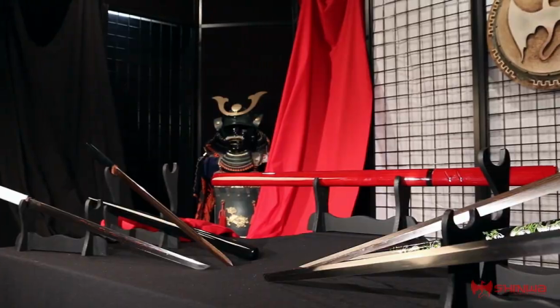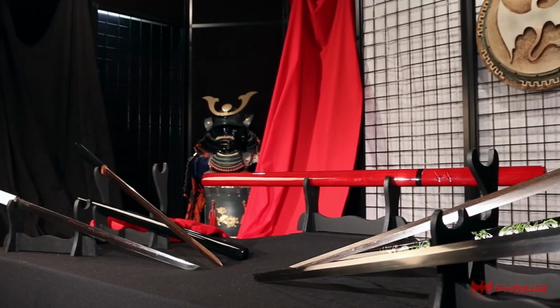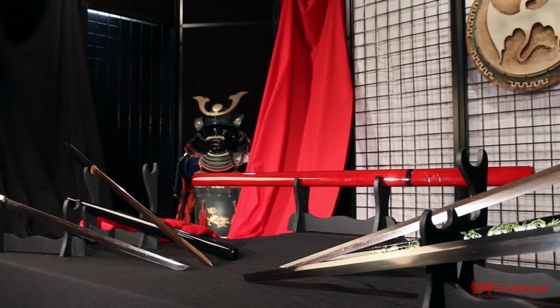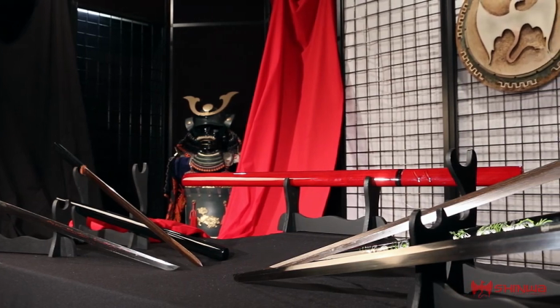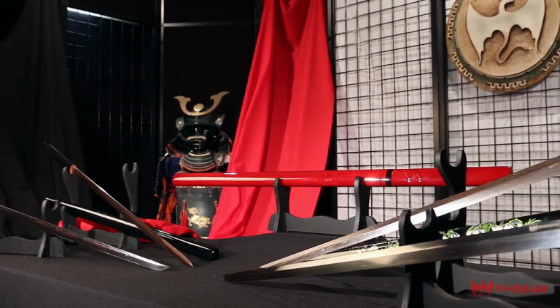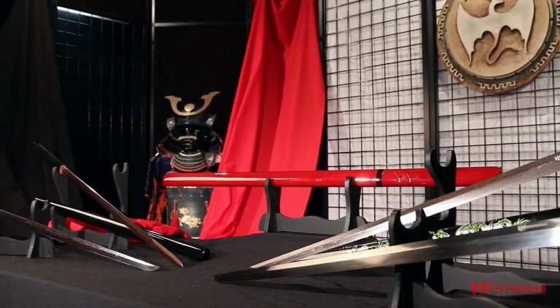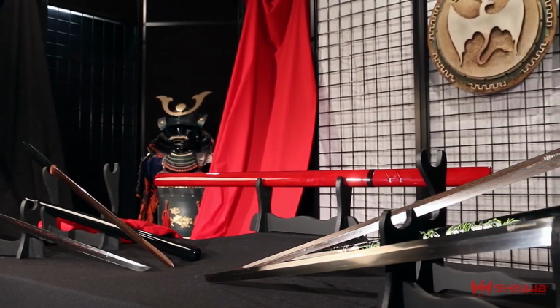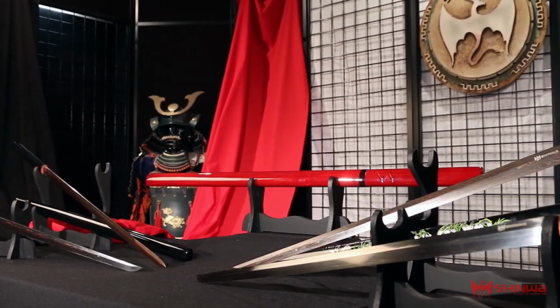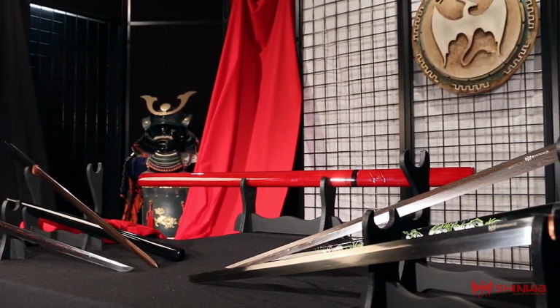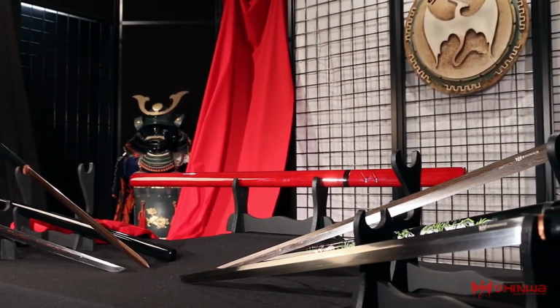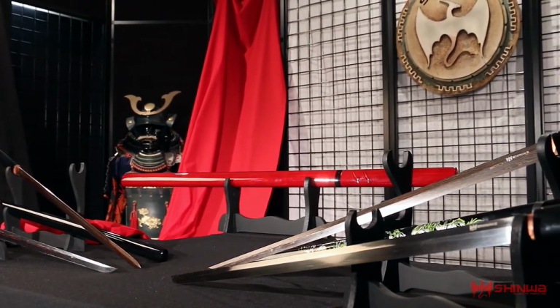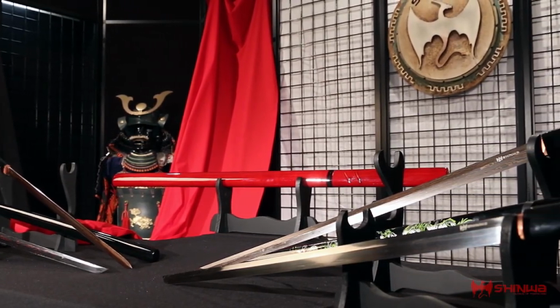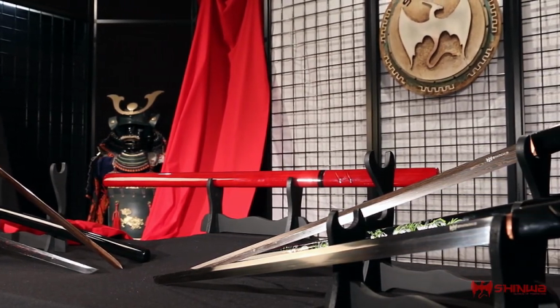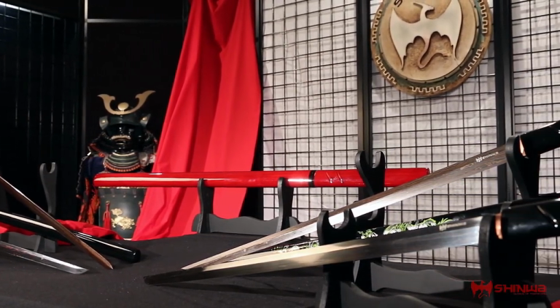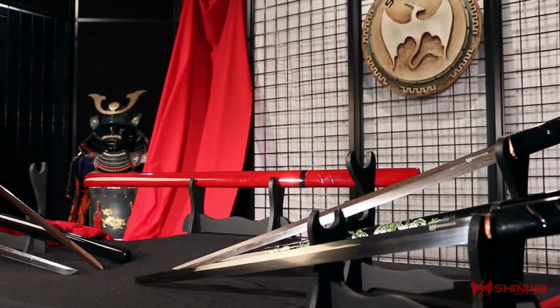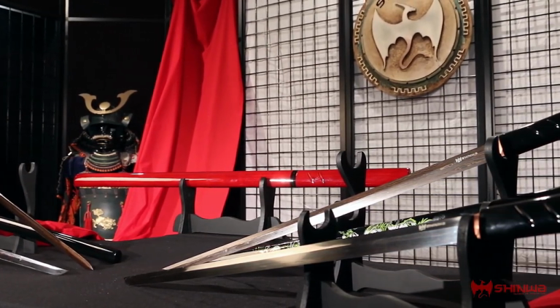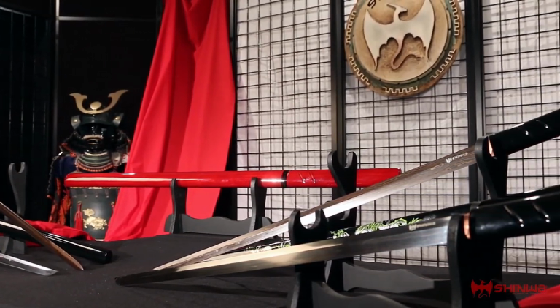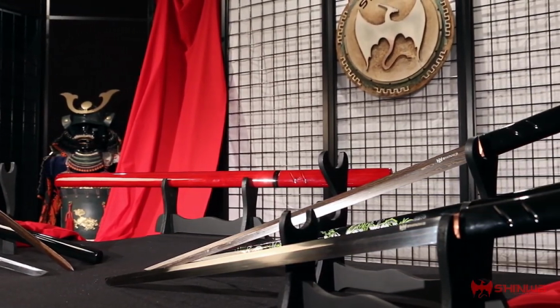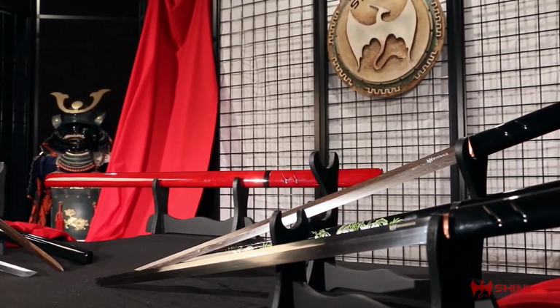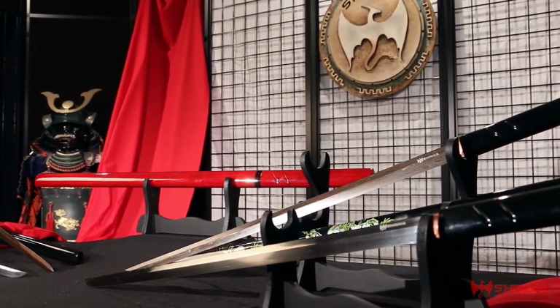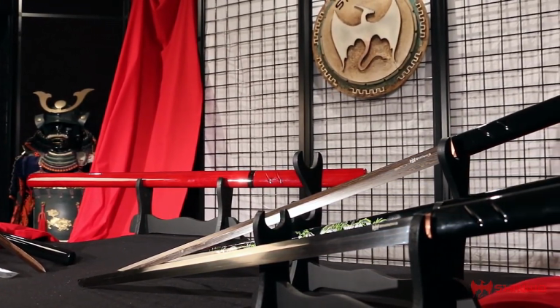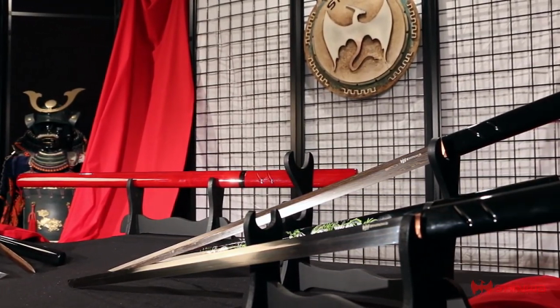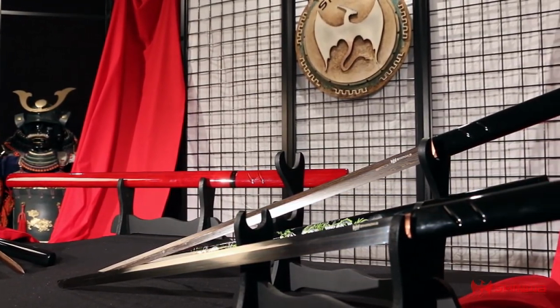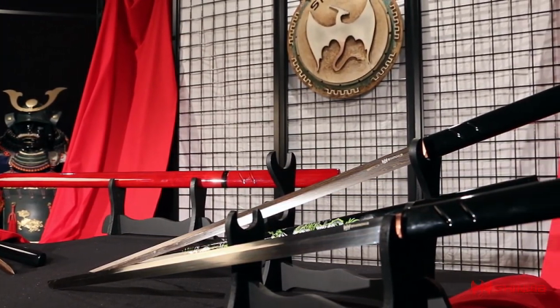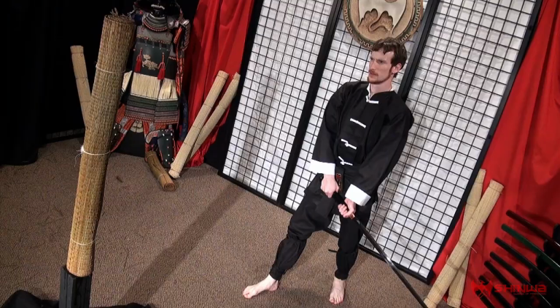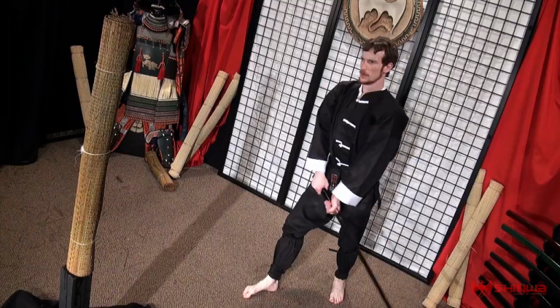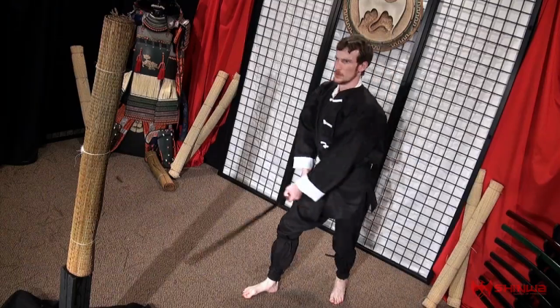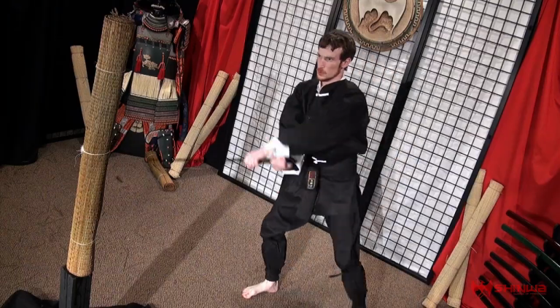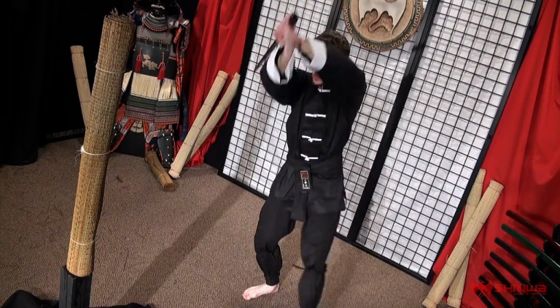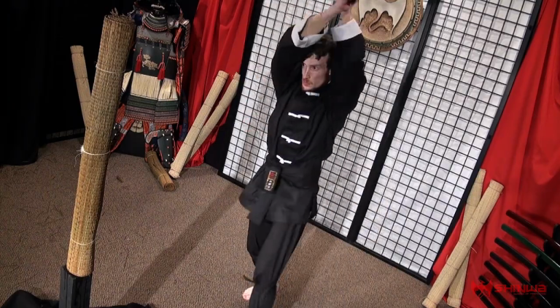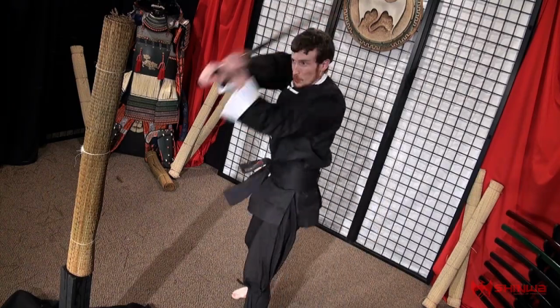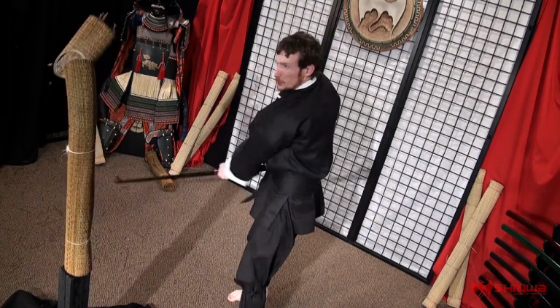Find the entire lineup of Shinhua Shirasaya swords at your favorite Shinhua dealer's website.